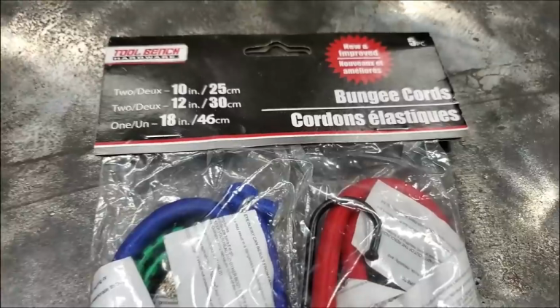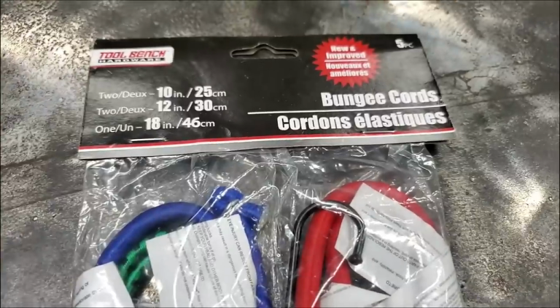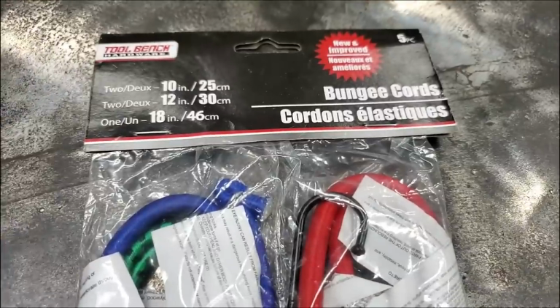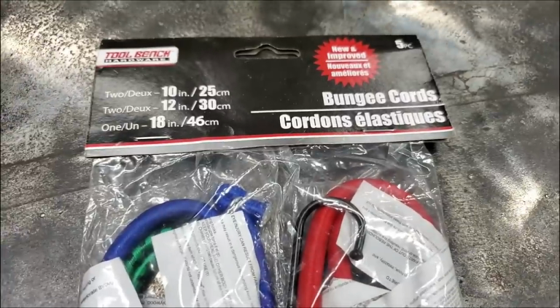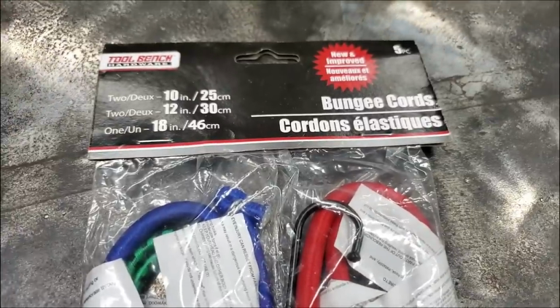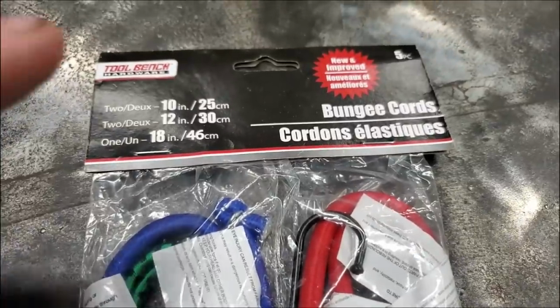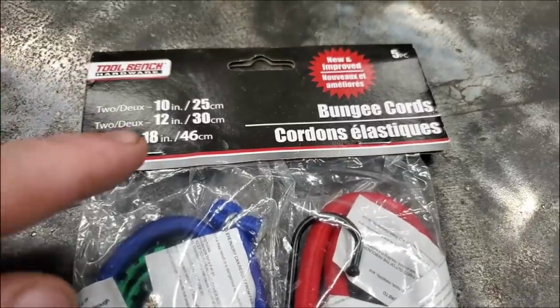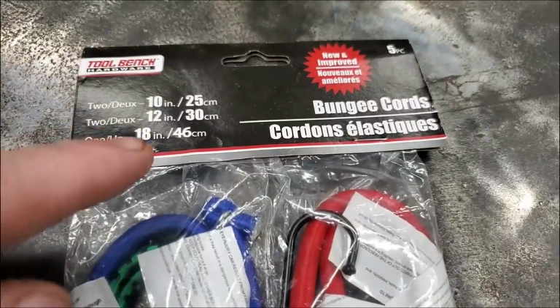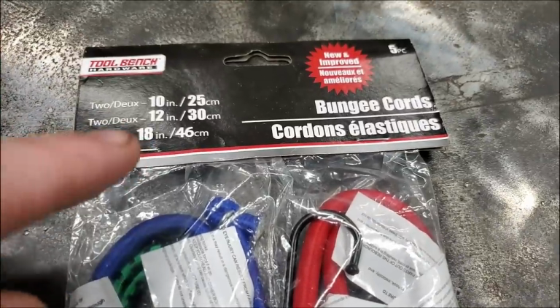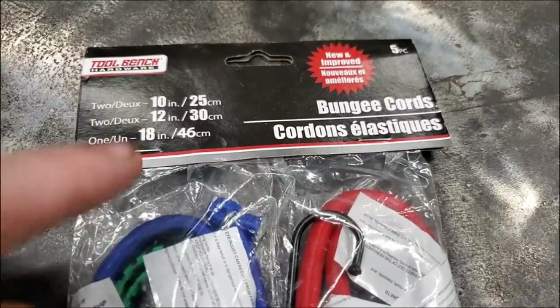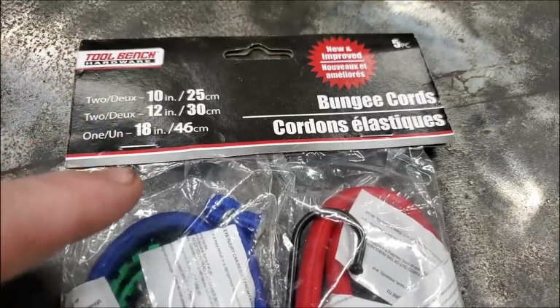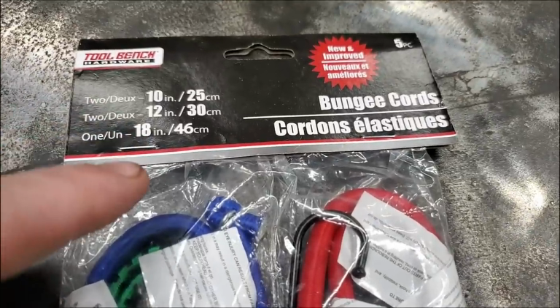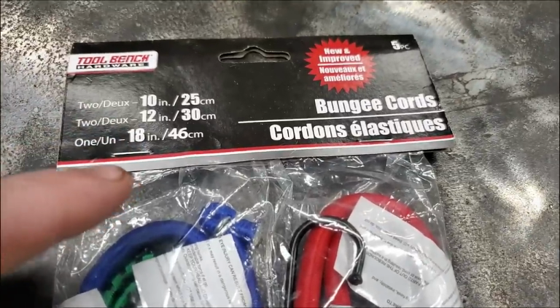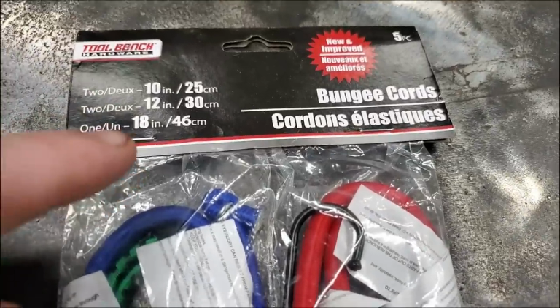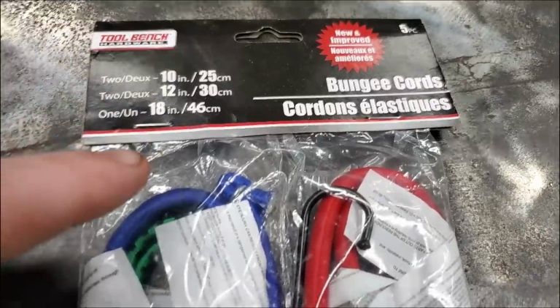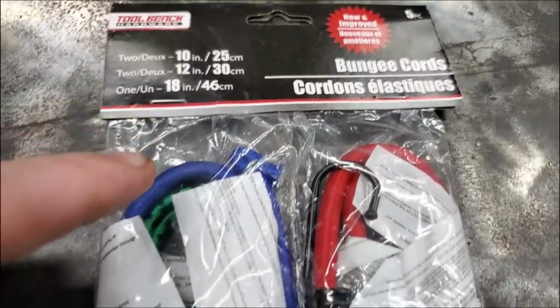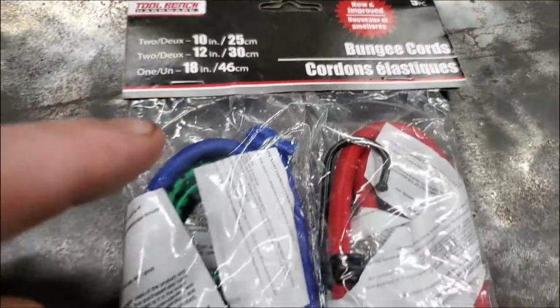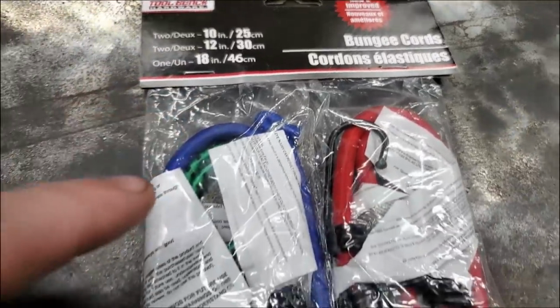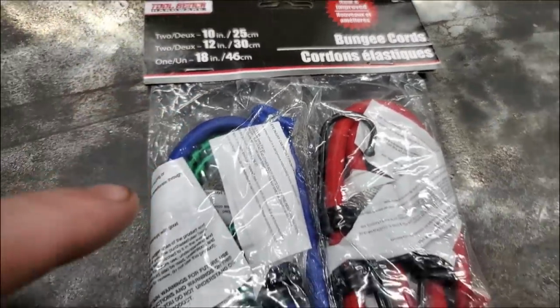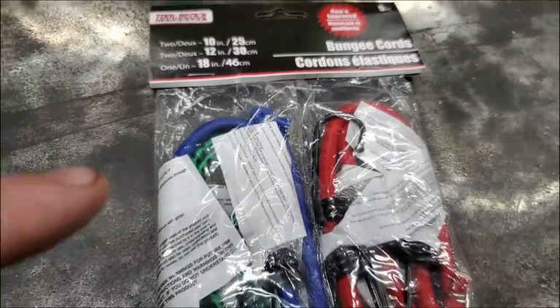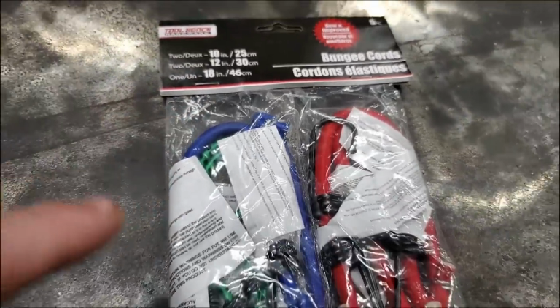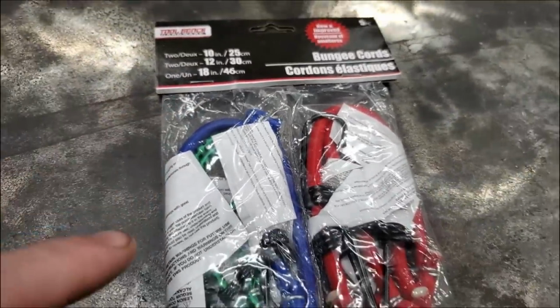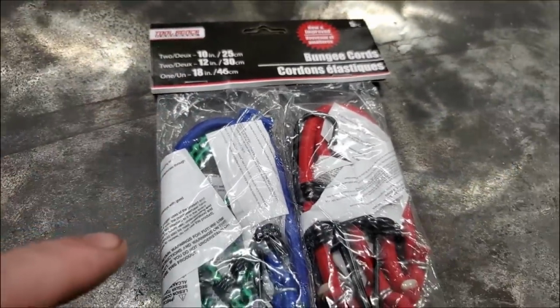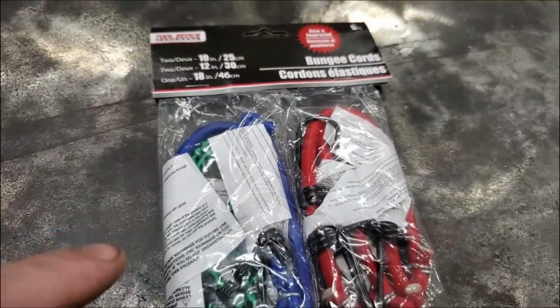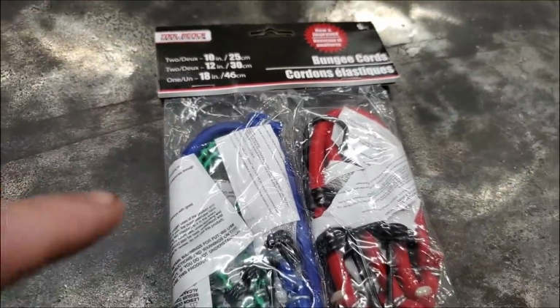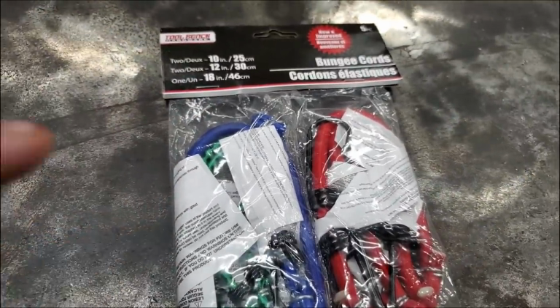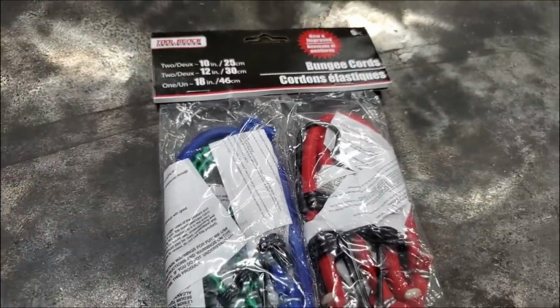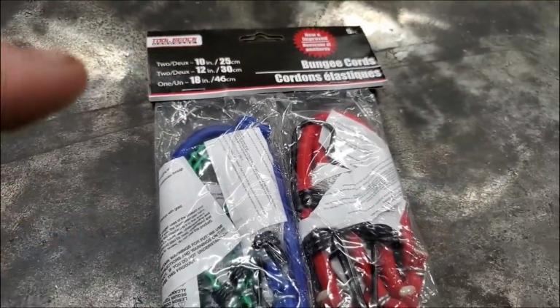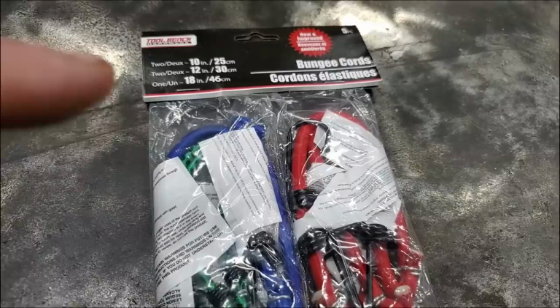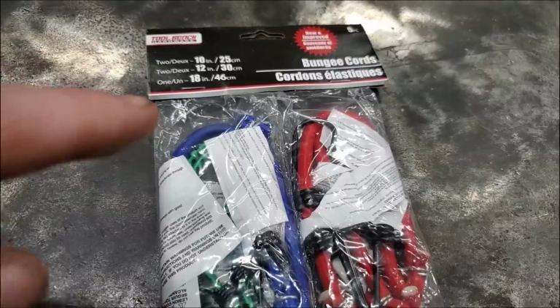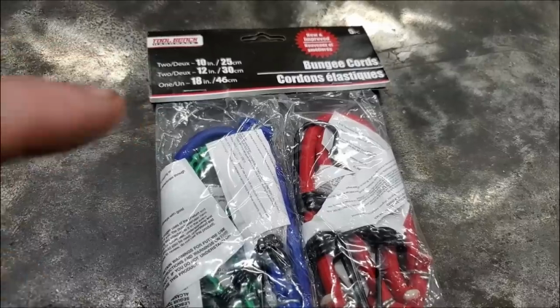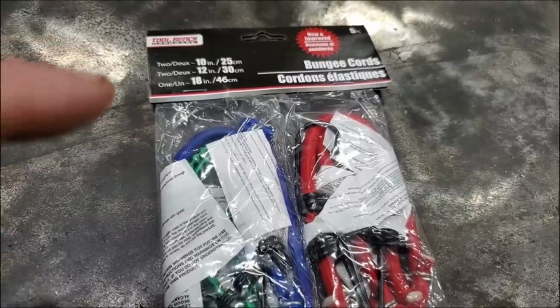And by the way, if you don't have any toggle balls, you can get bungee cord at Dollar Tree for $1.25.